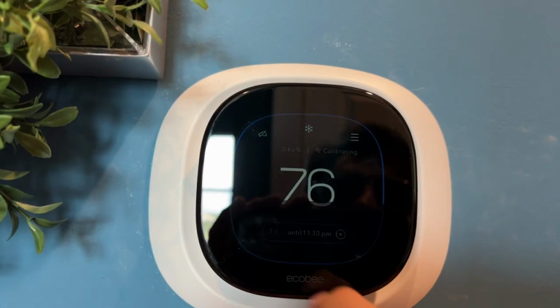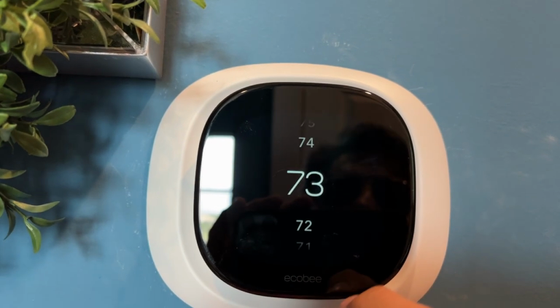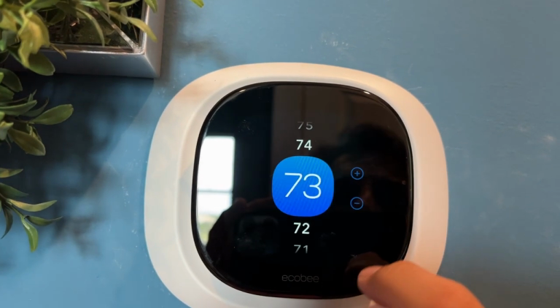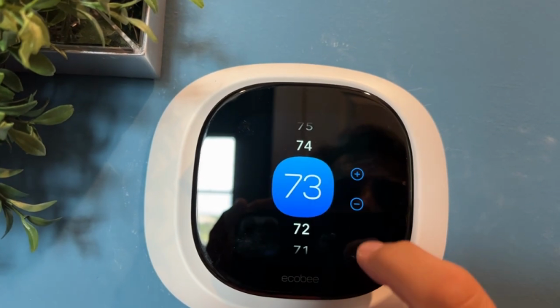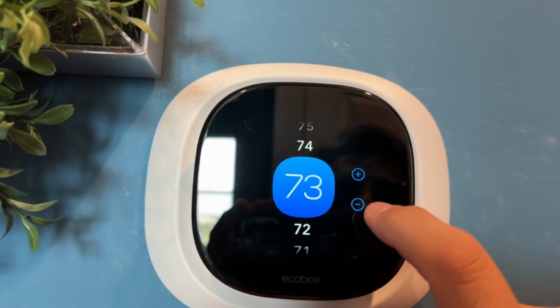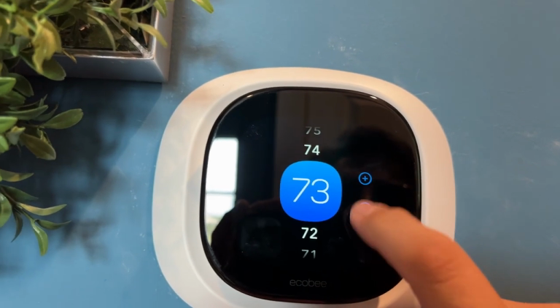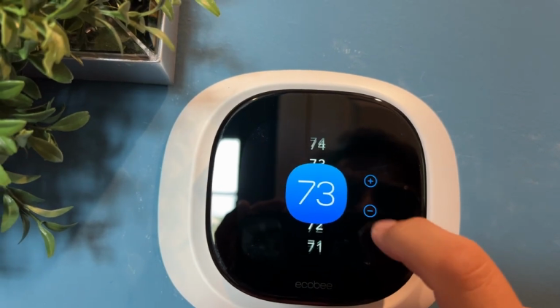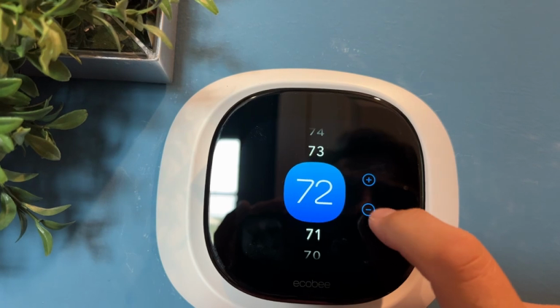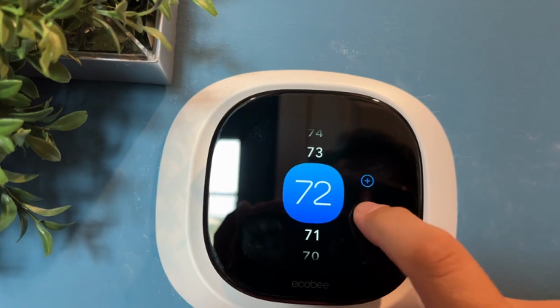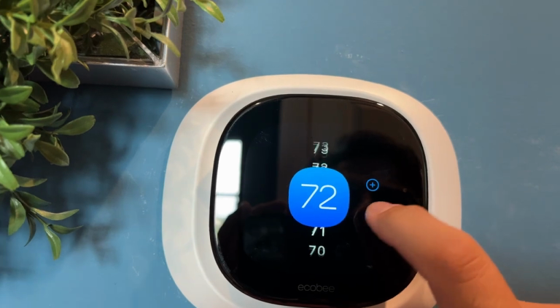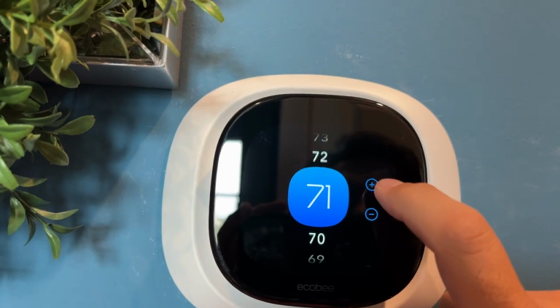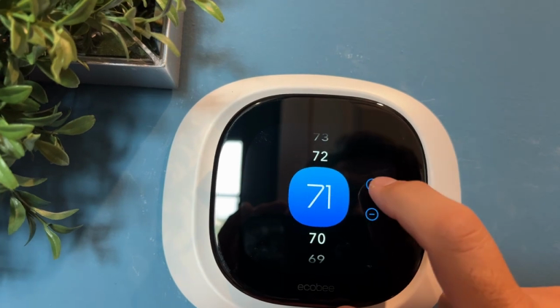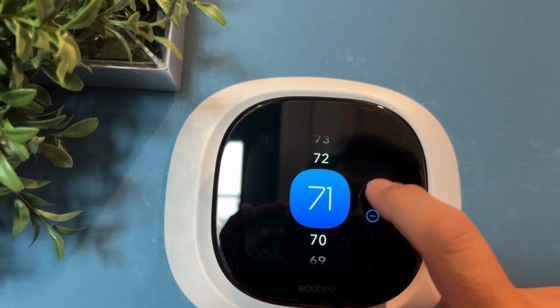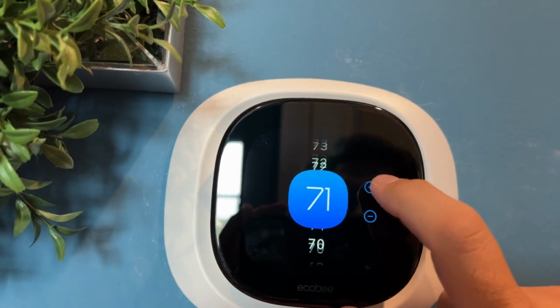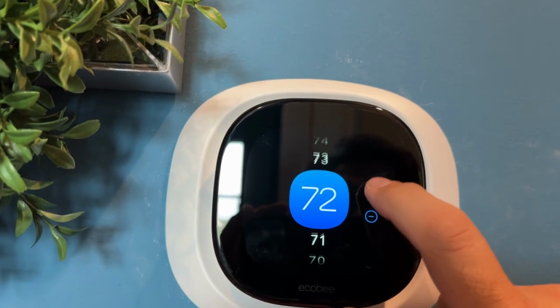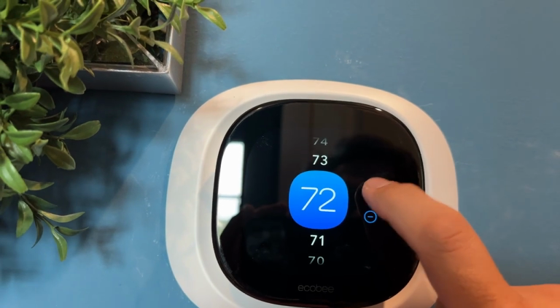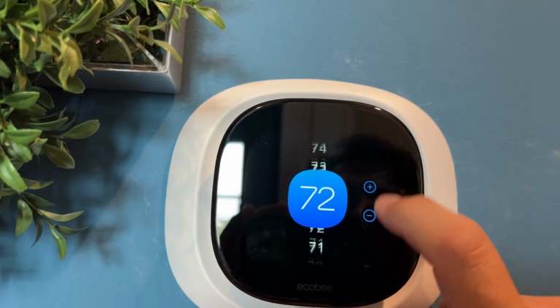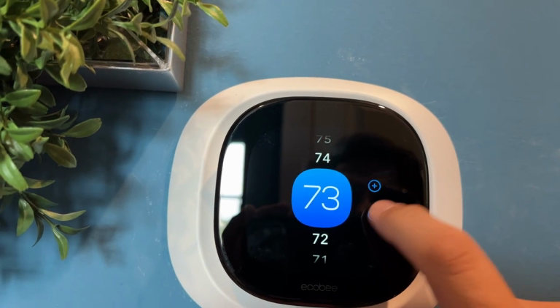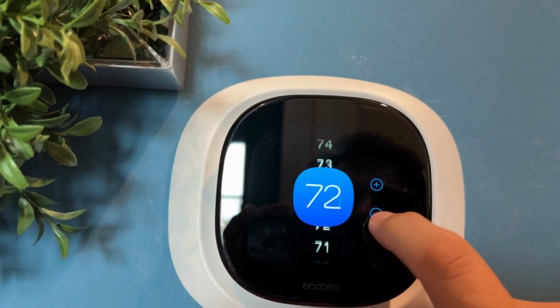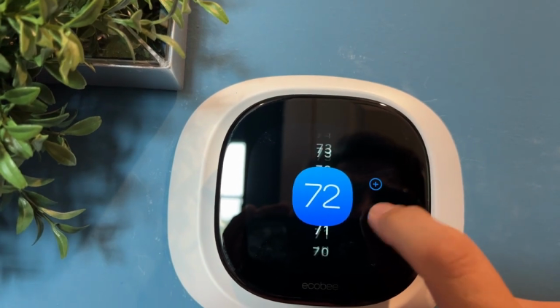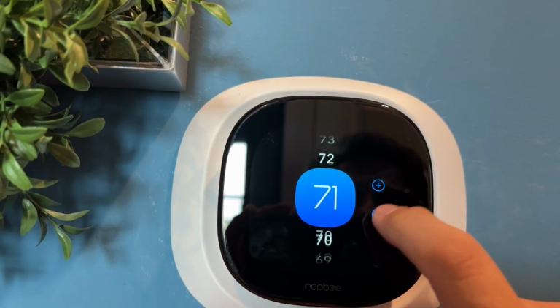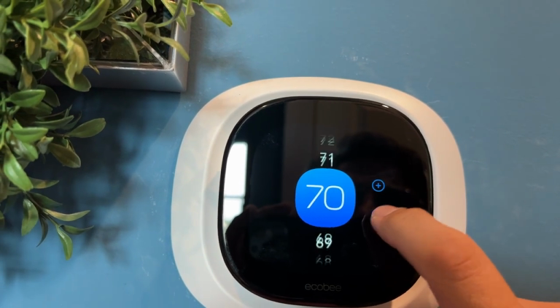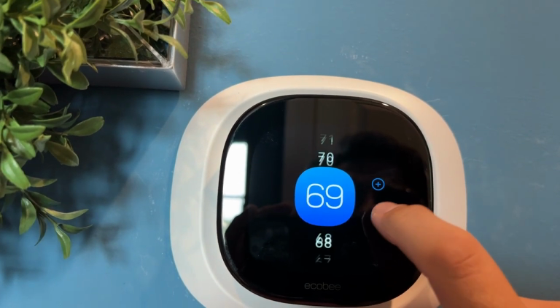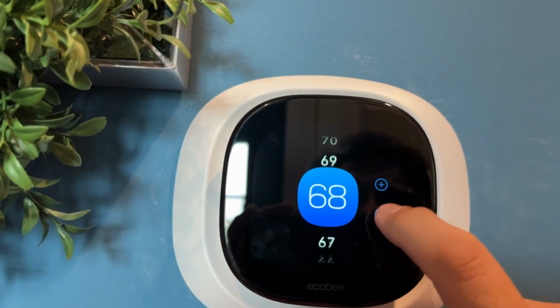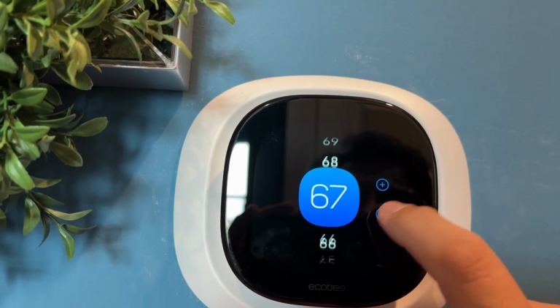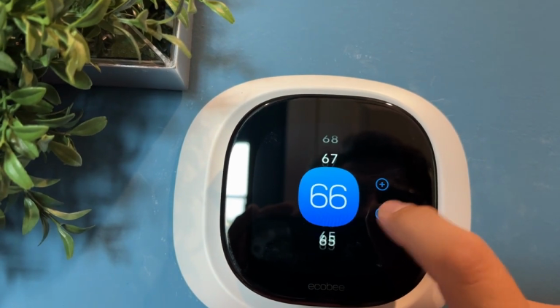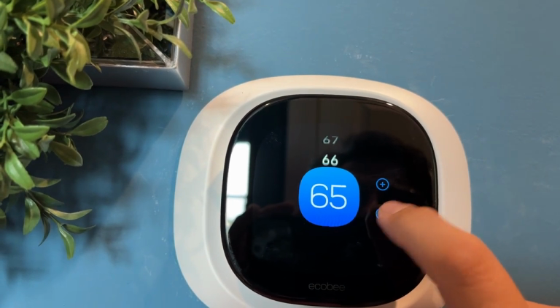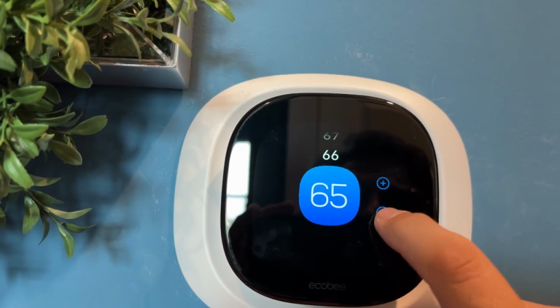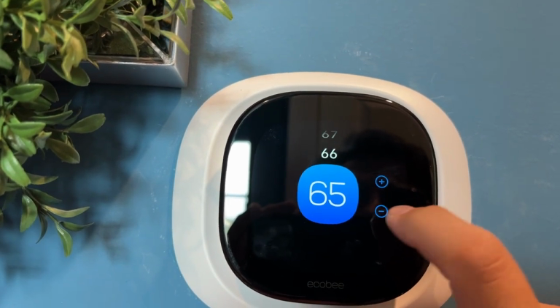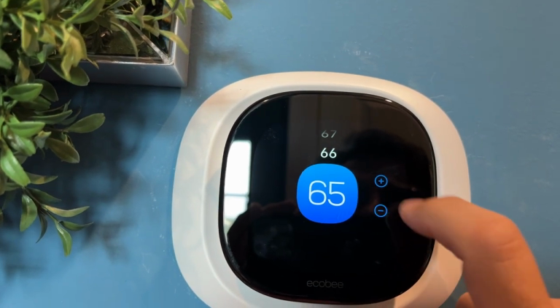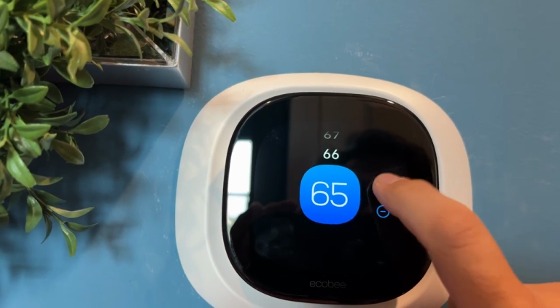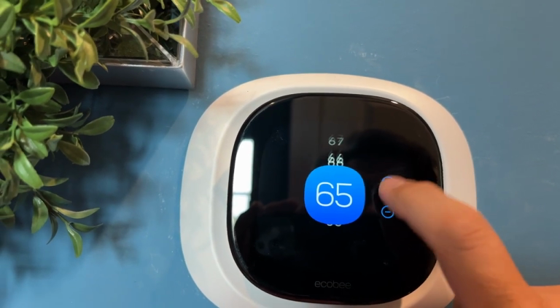And of course, you can monitor and control your home's heat or air conditioning via the app from anywhere in the world.